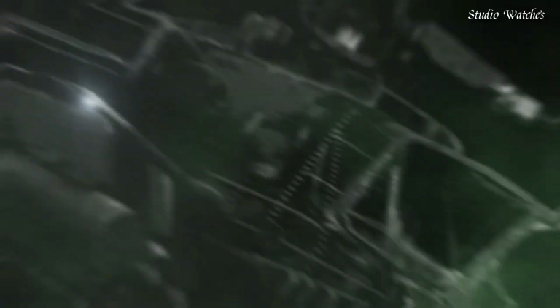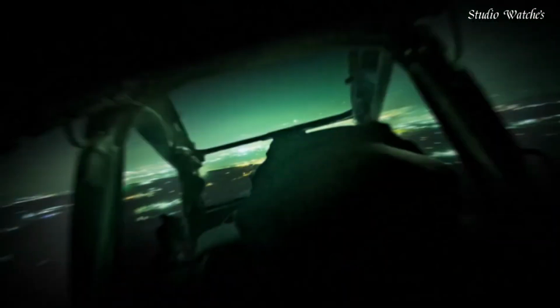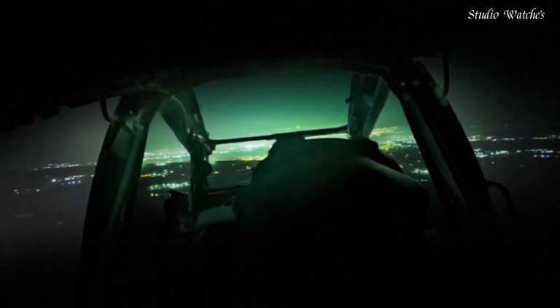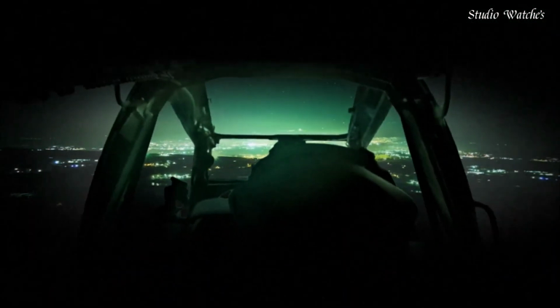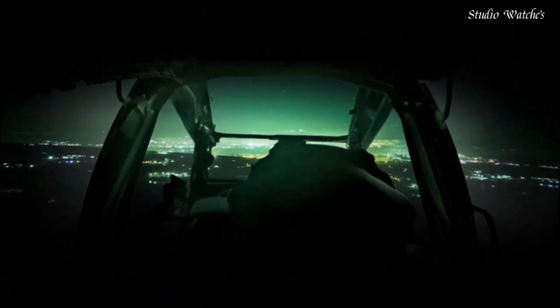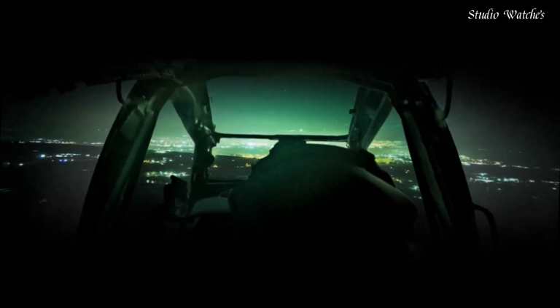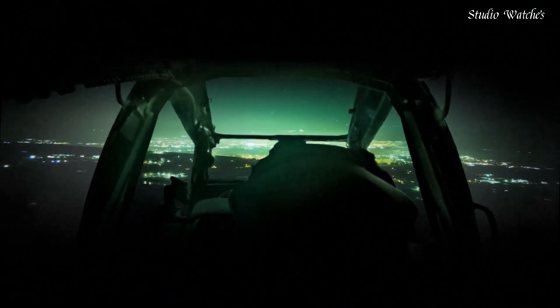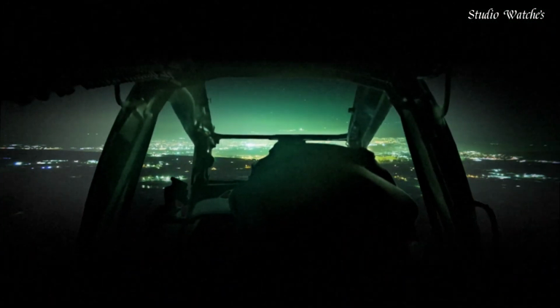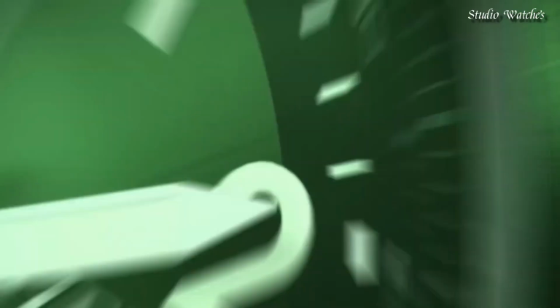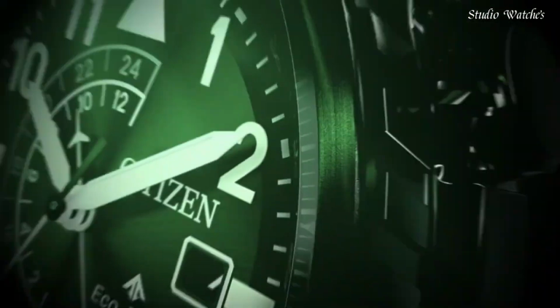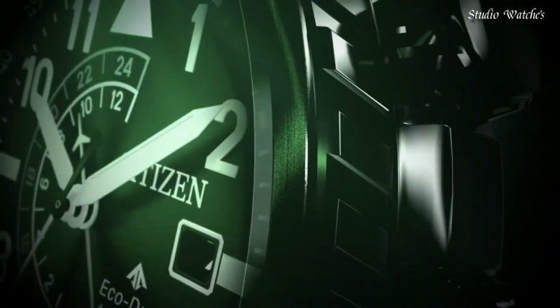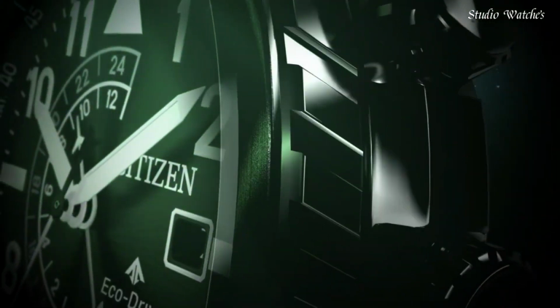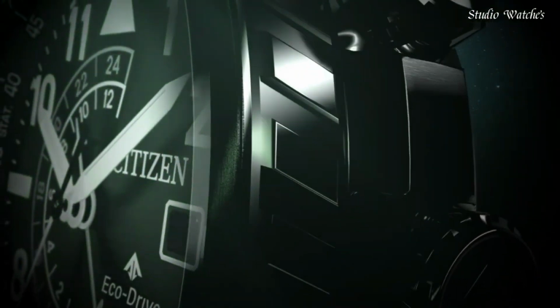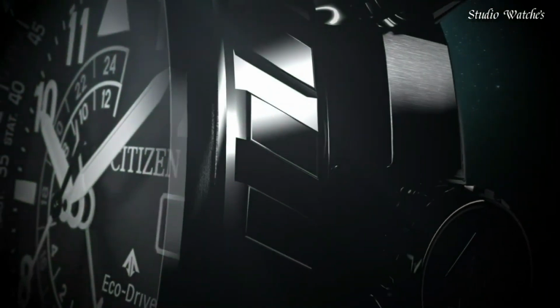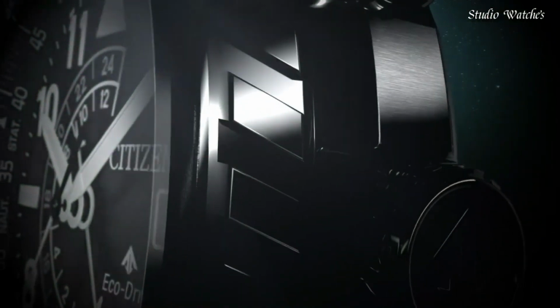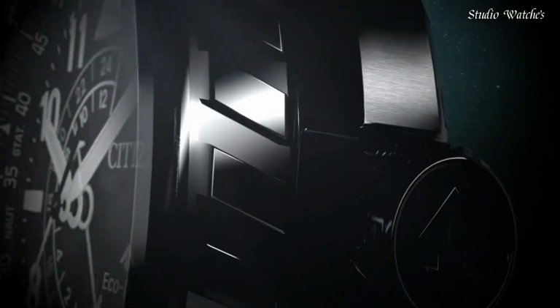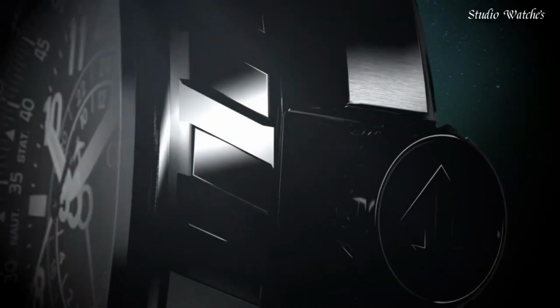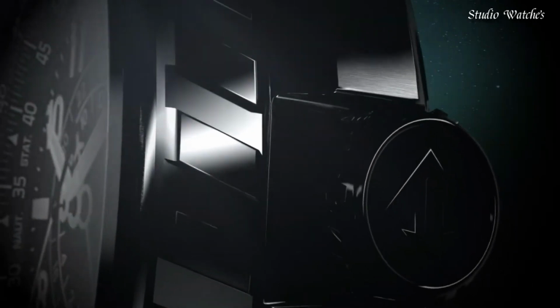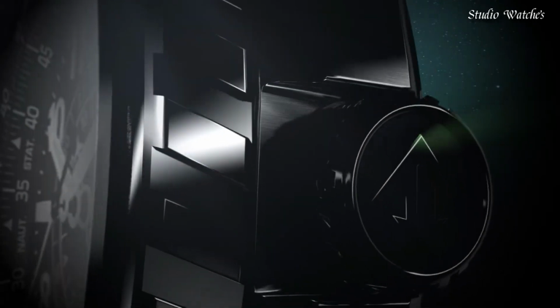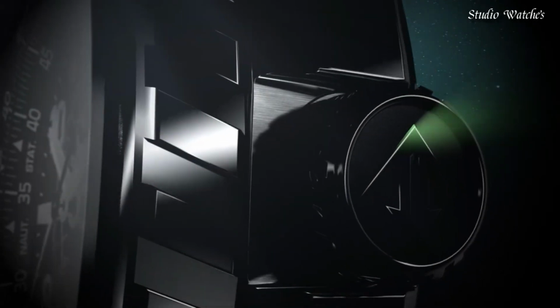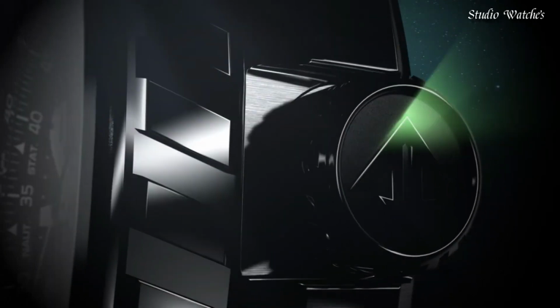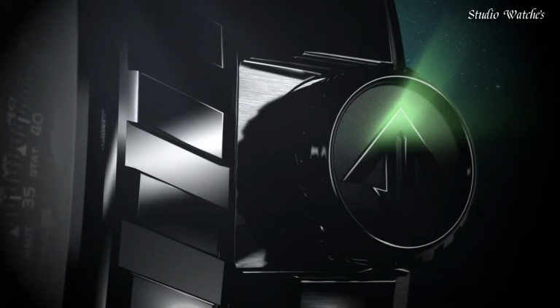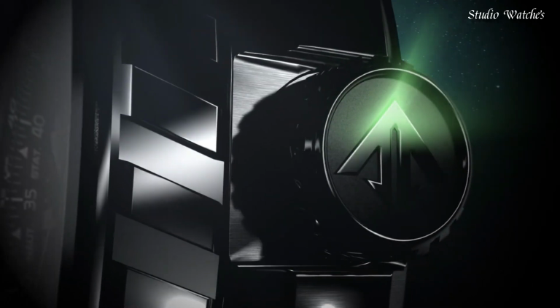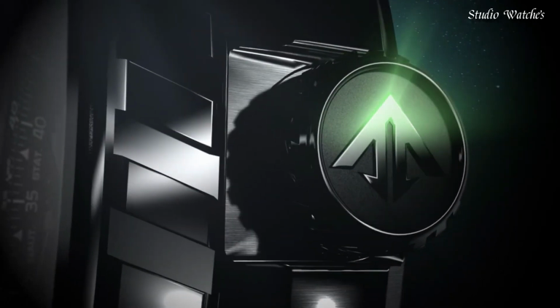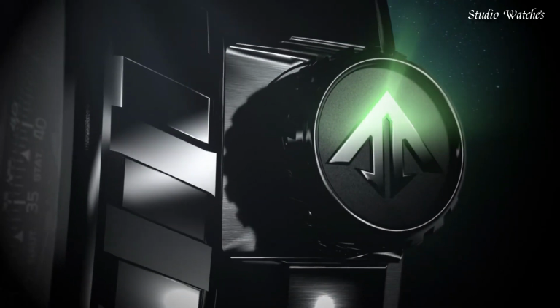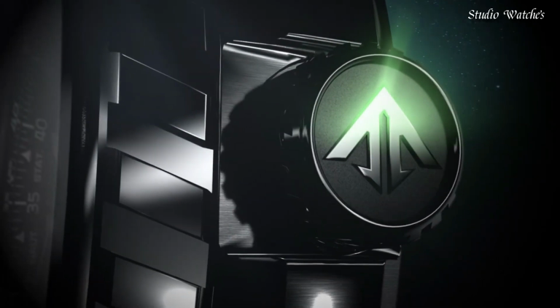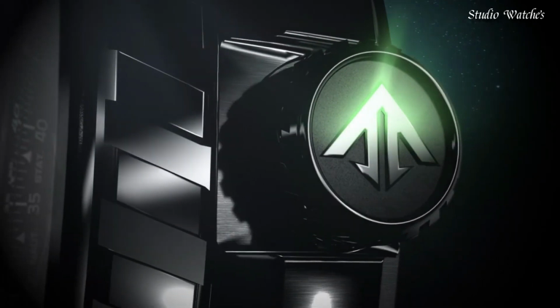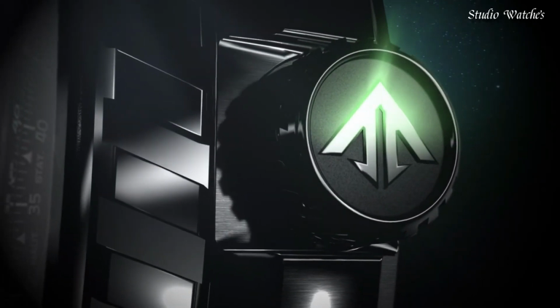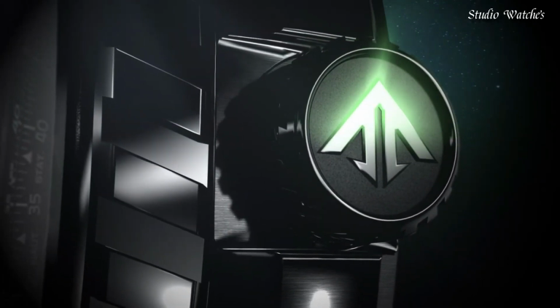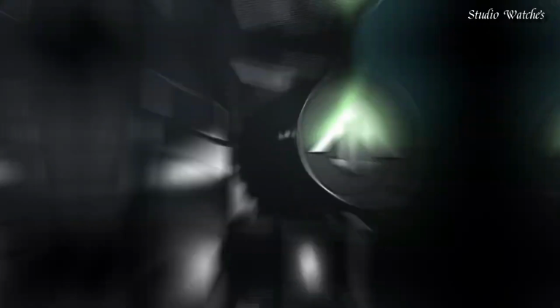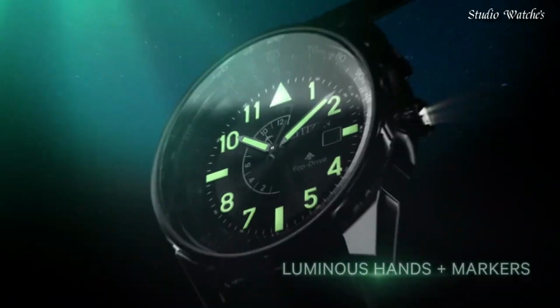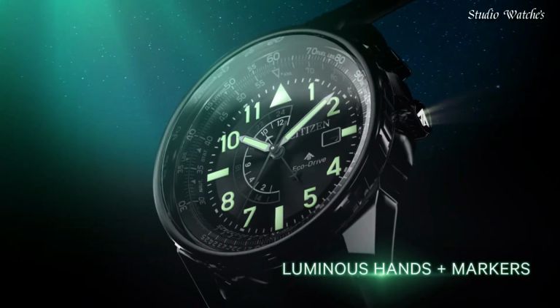Functions: date, second time zone, hour, minute, second. Solar-powered, Japanese movement.